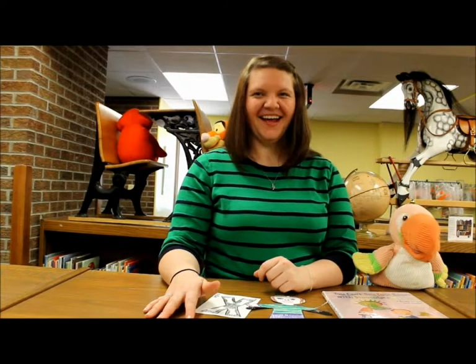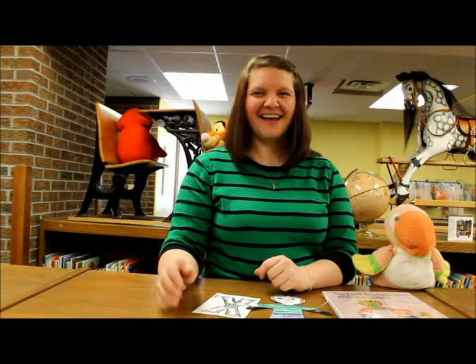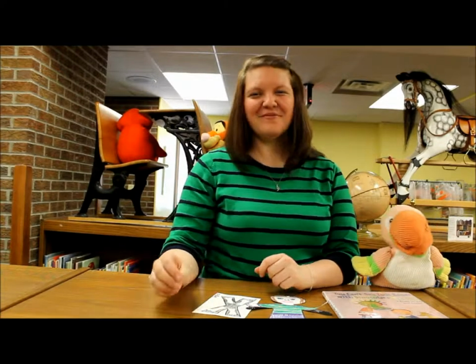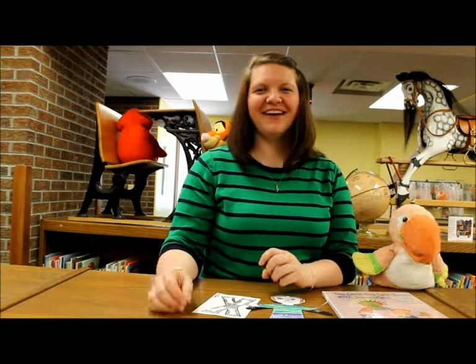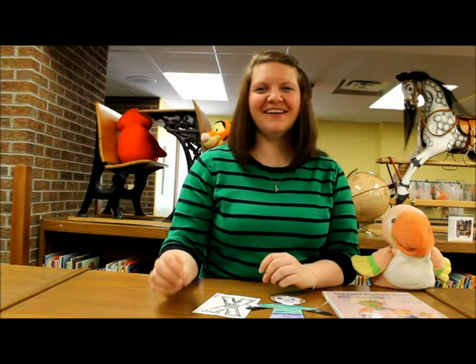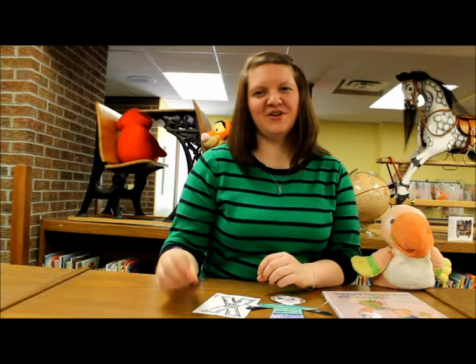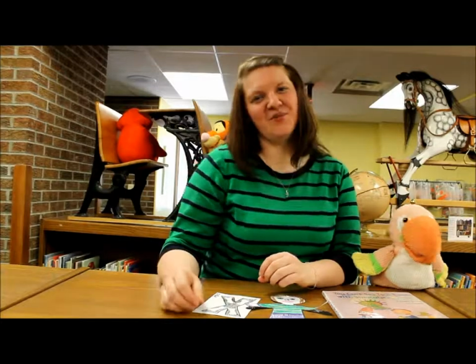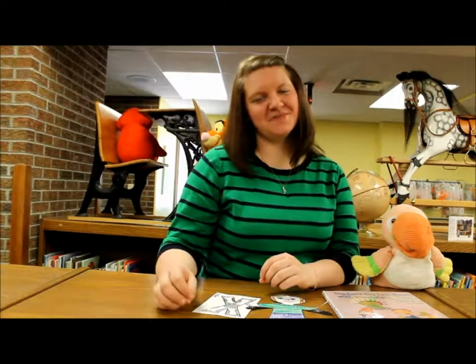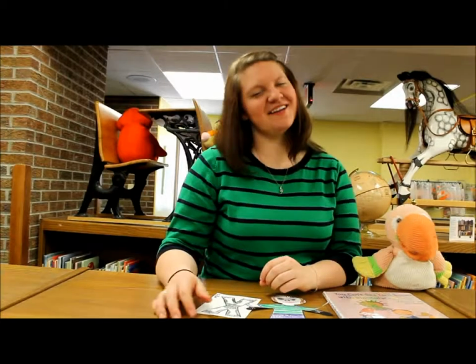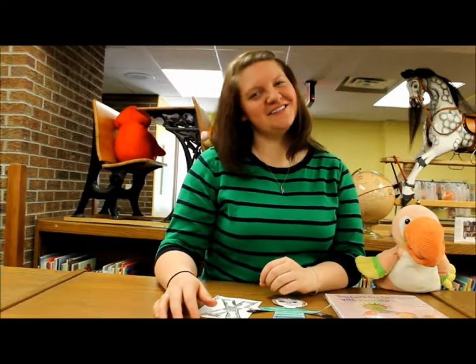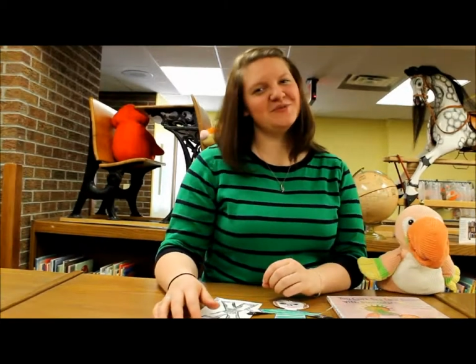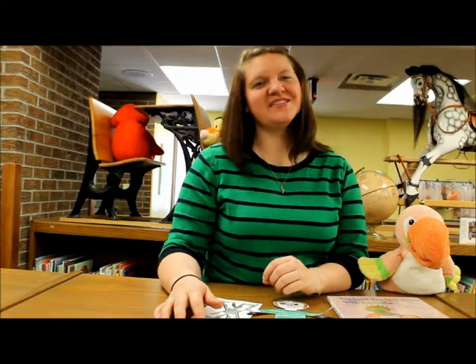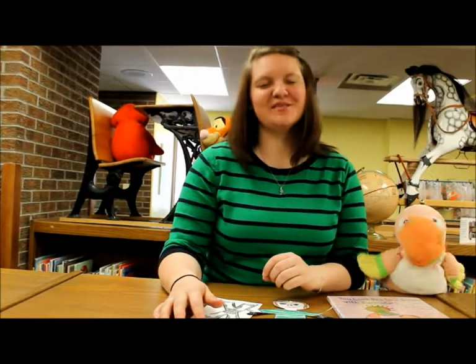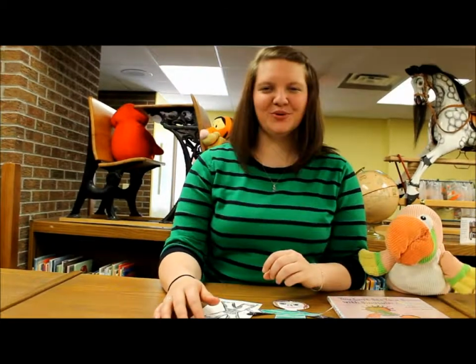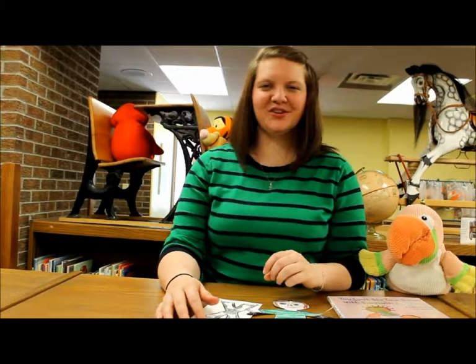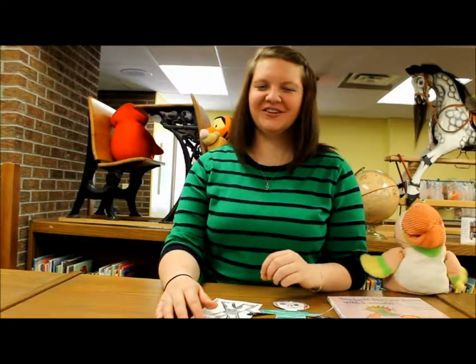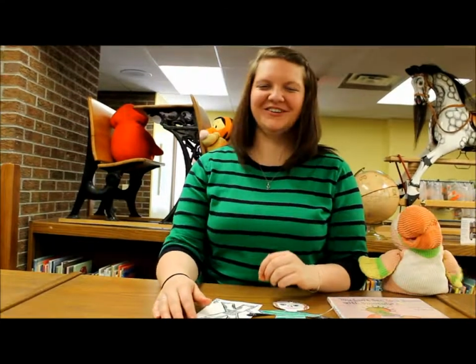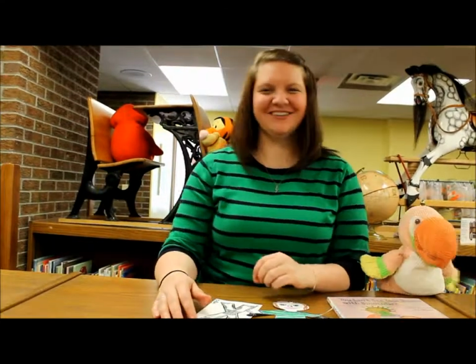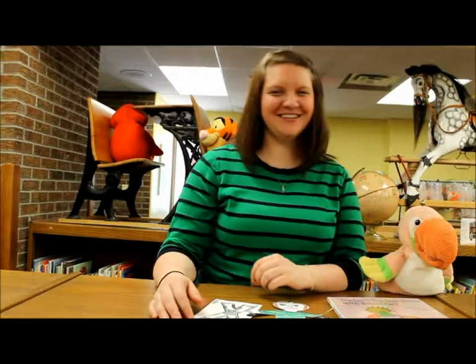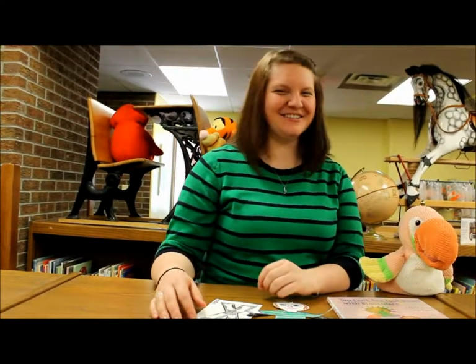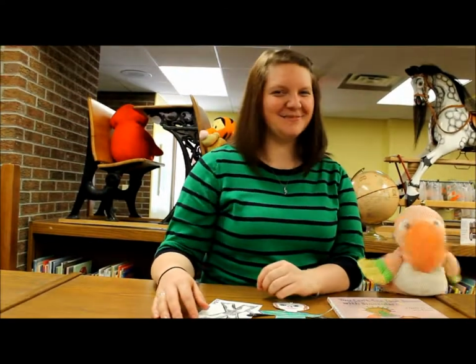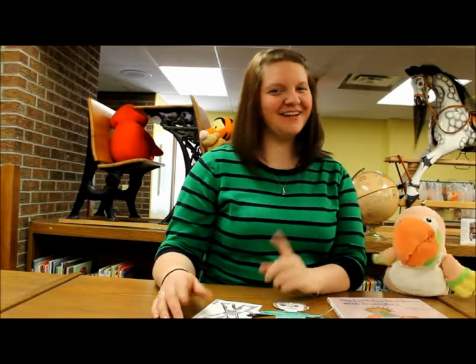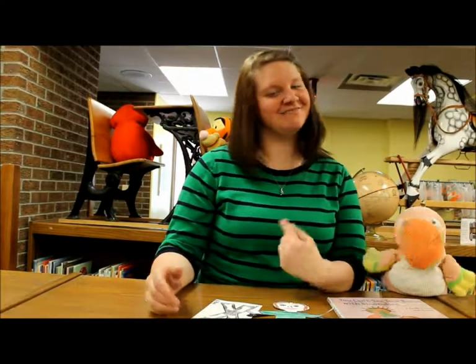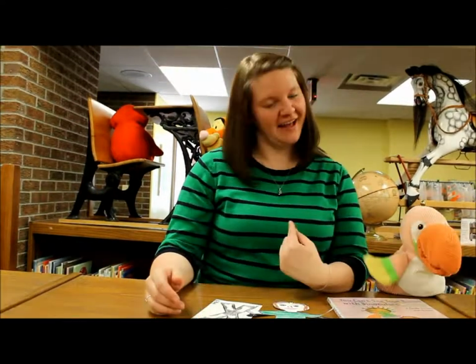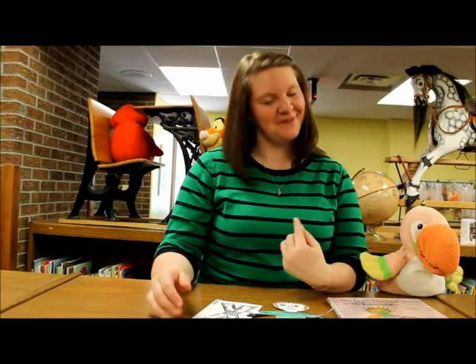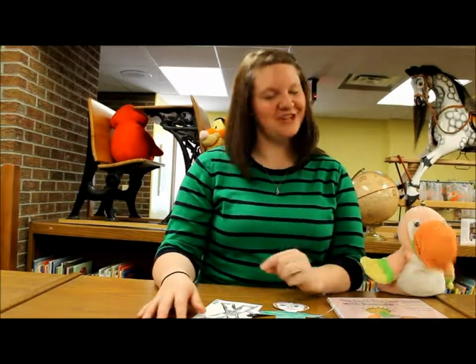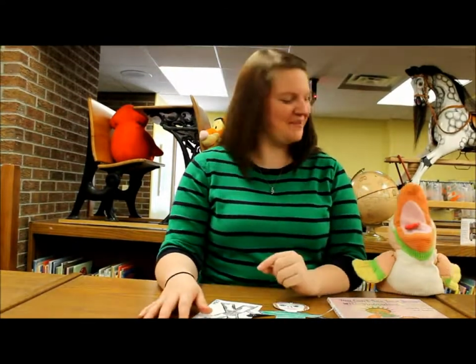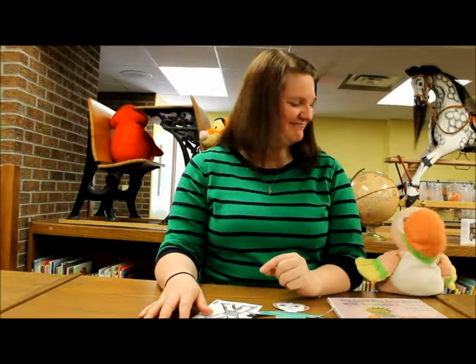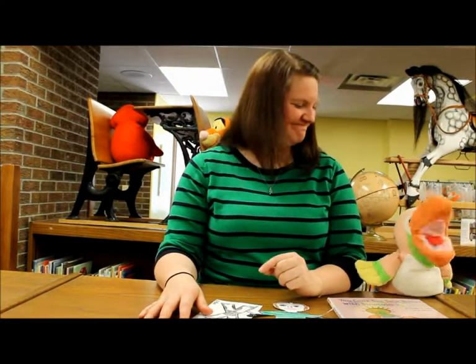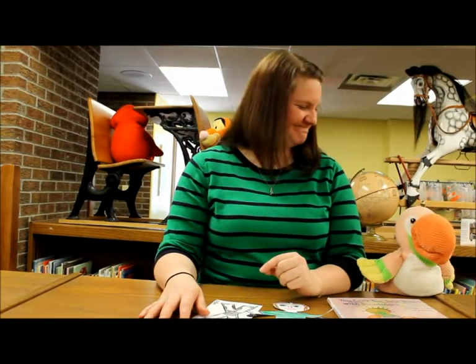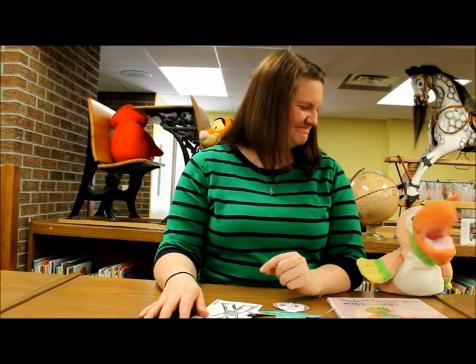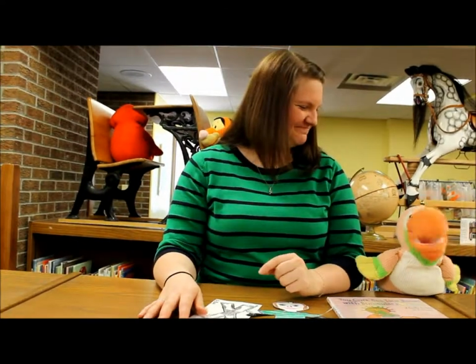Hi everybody and welcome back to this week's Explore to Learn Early Literacy blog. I'm Jamie. And I'm Sammy.